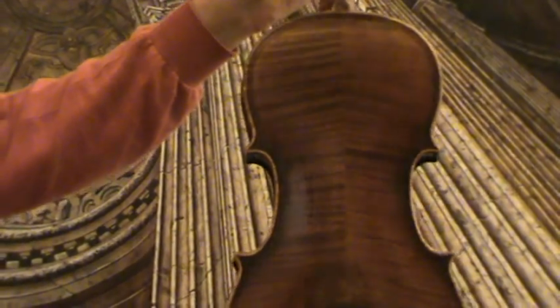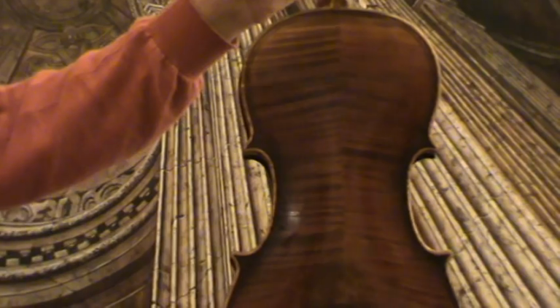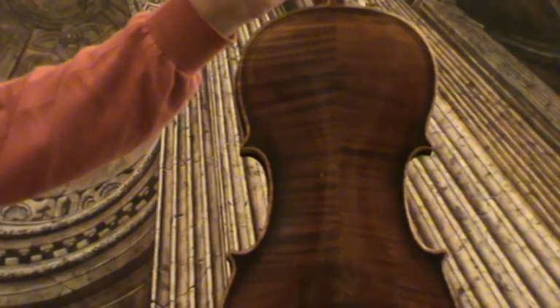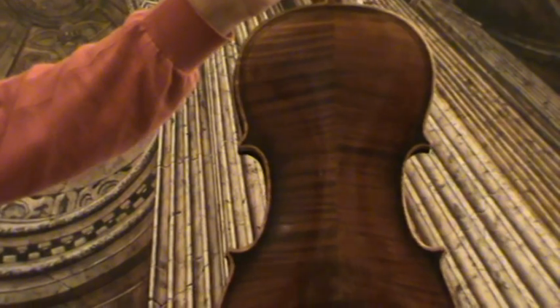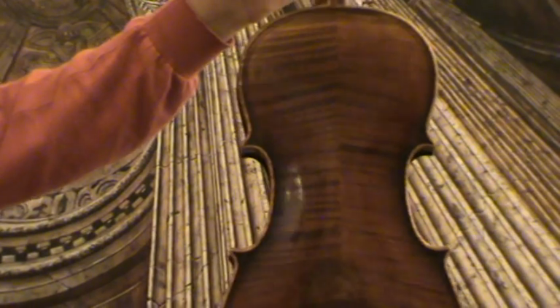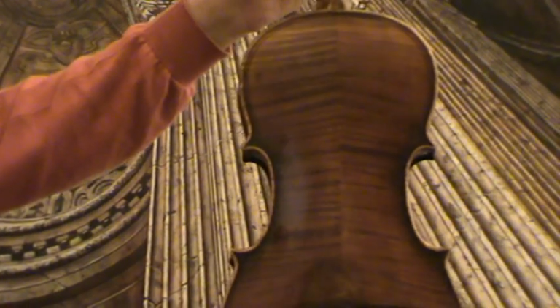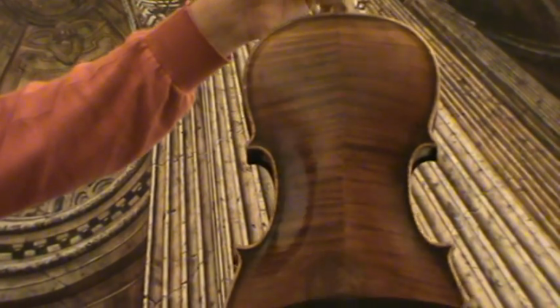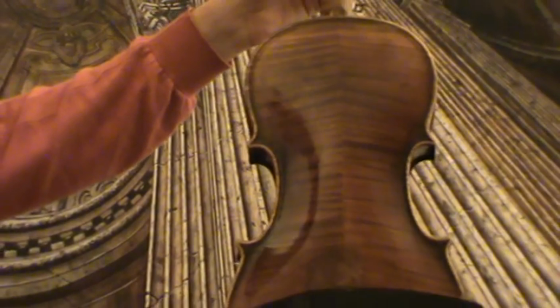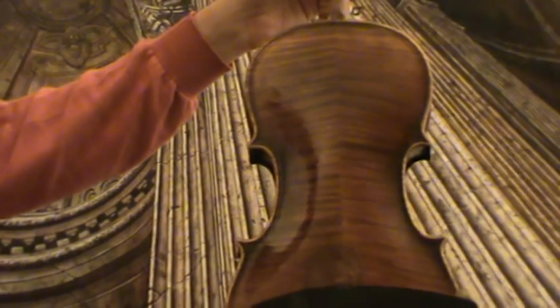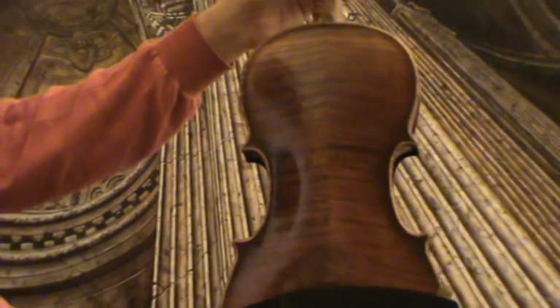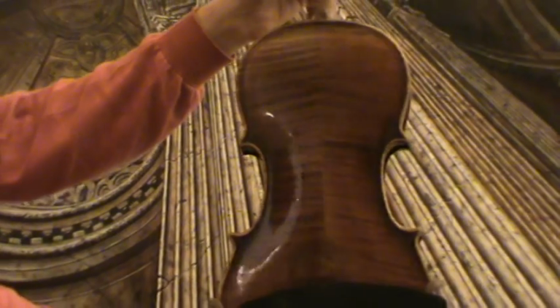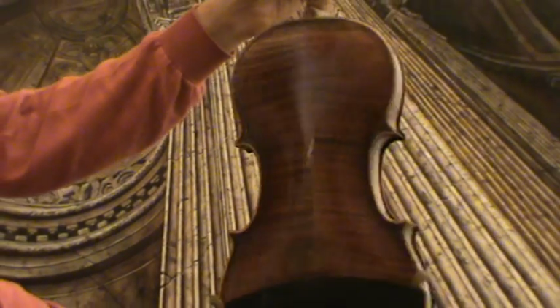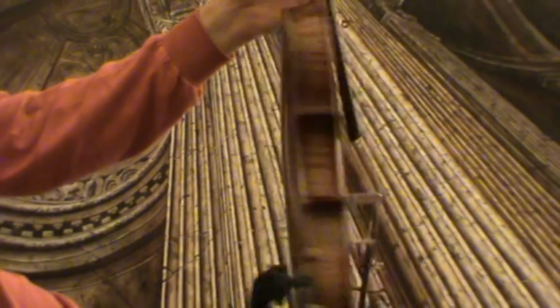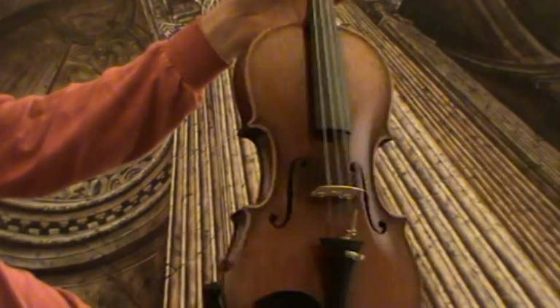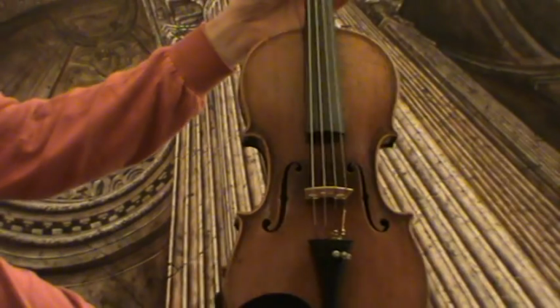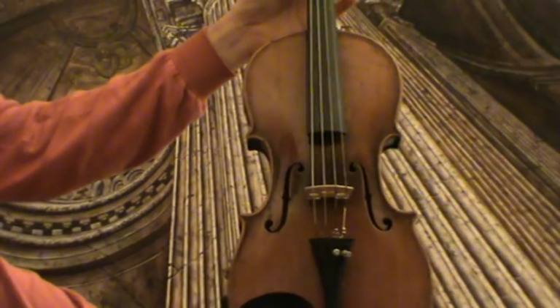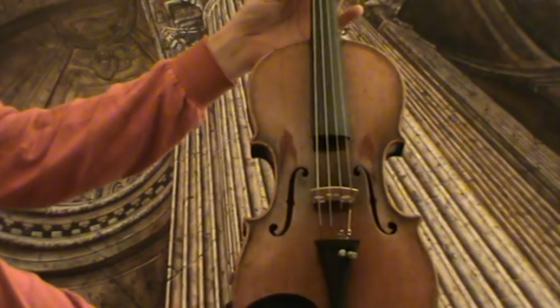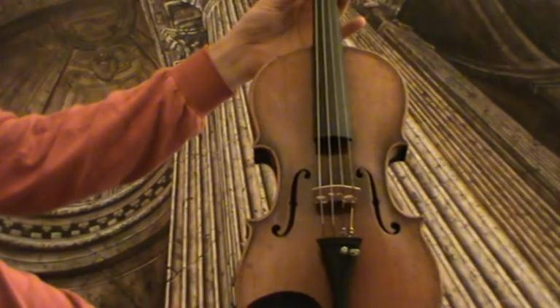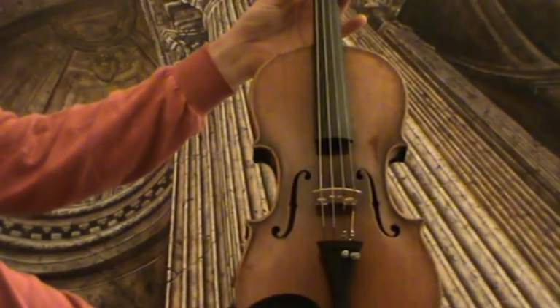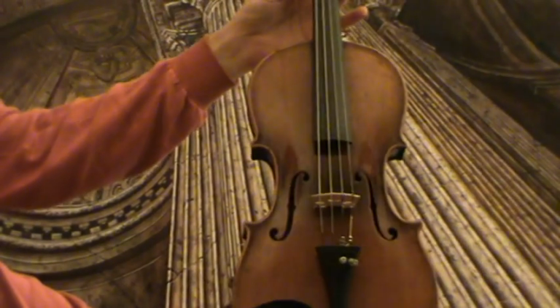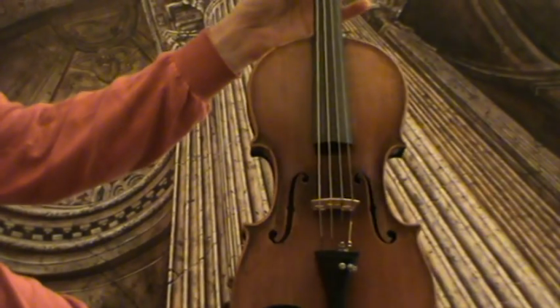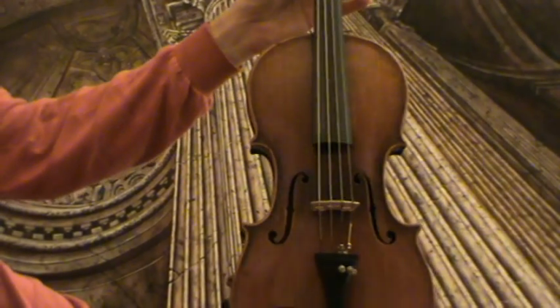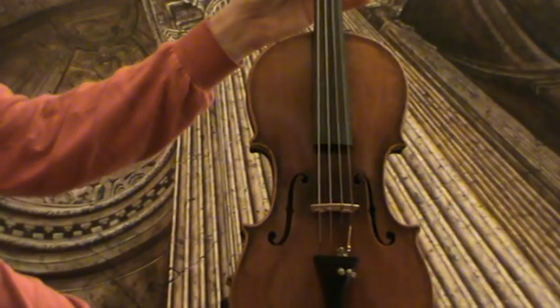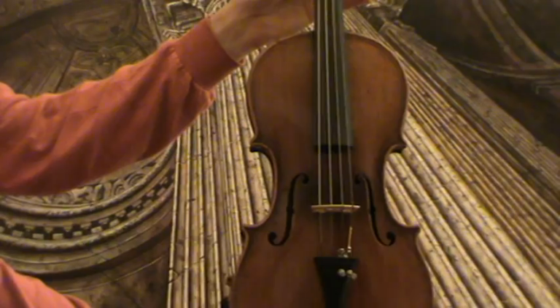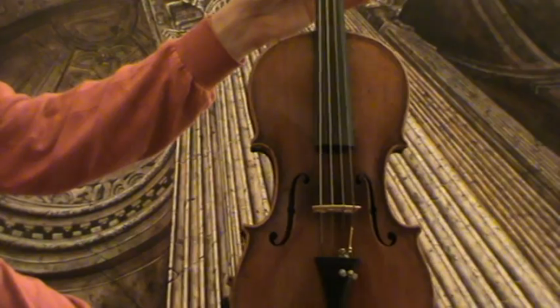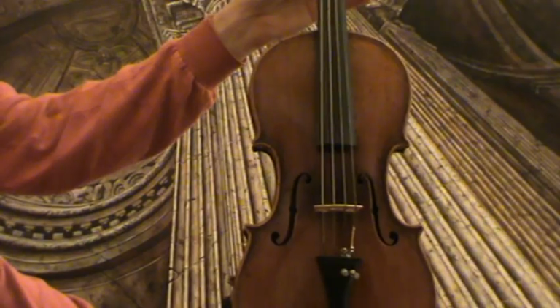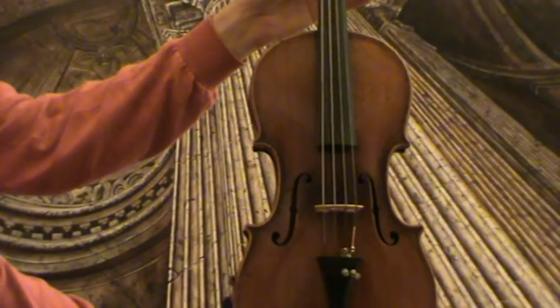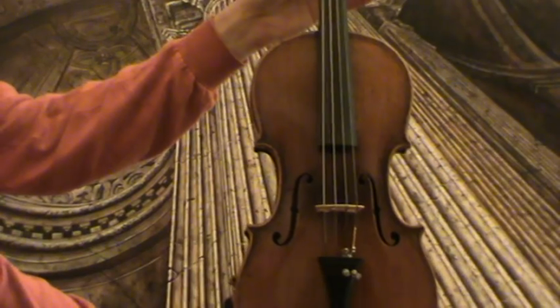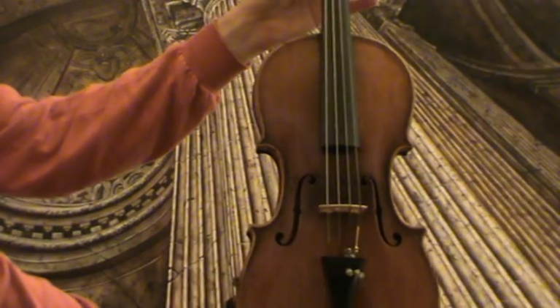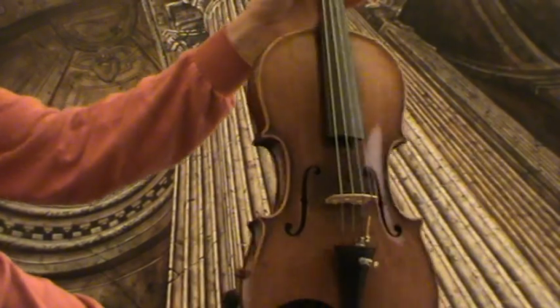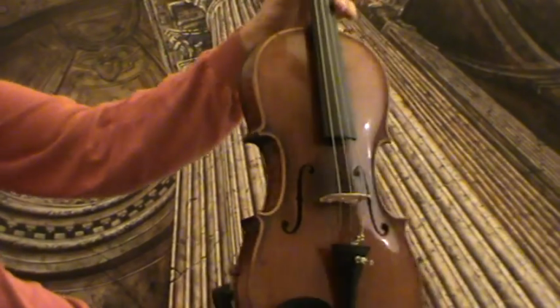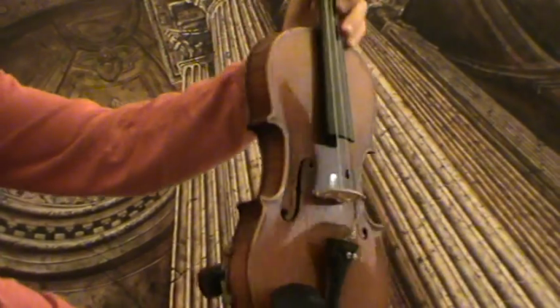The back is a nicely flamed two-piece maple back, and the front is a medium to fine grain spruce front.